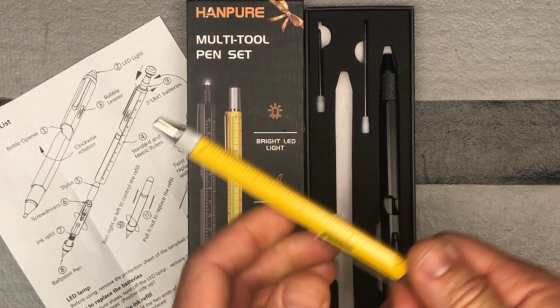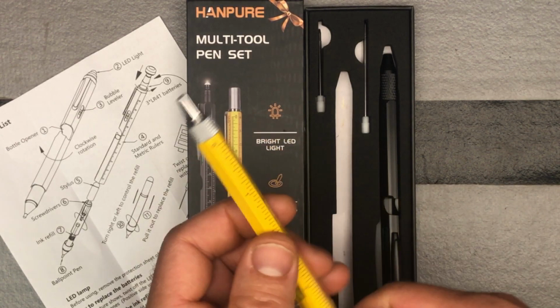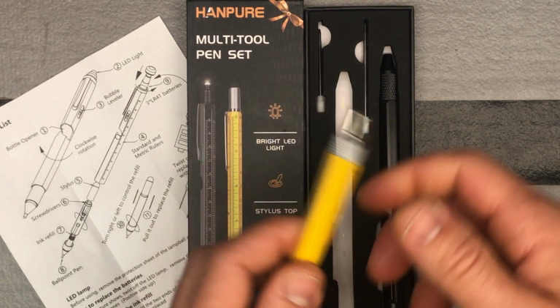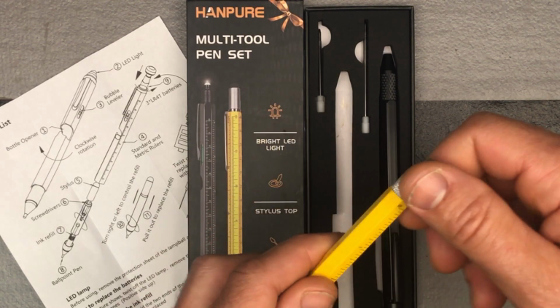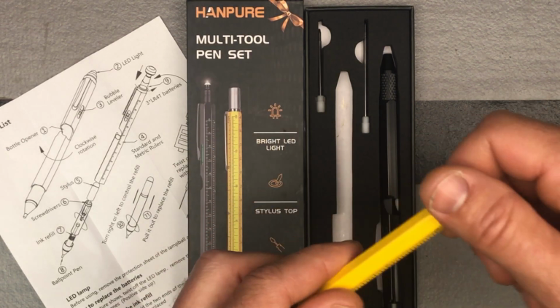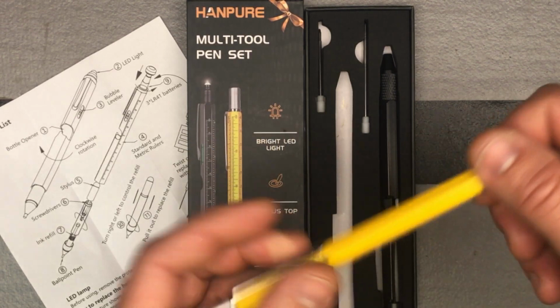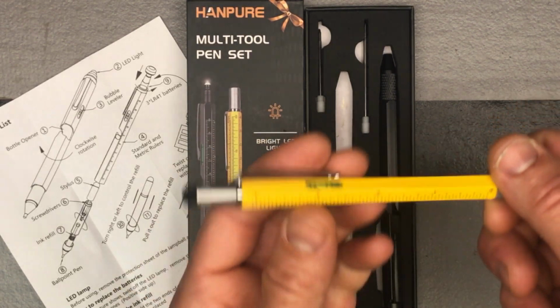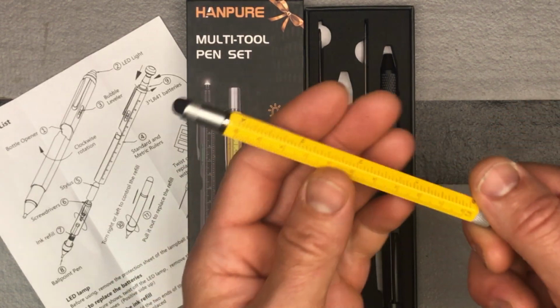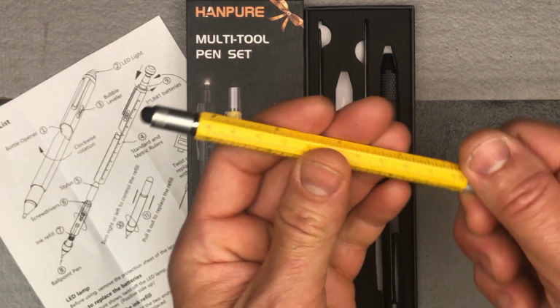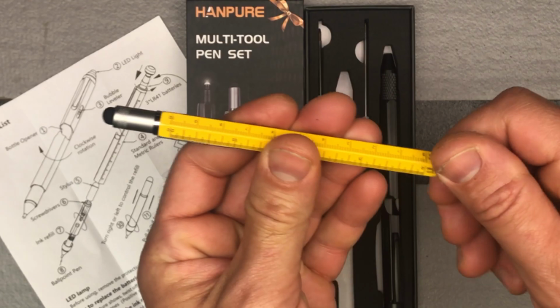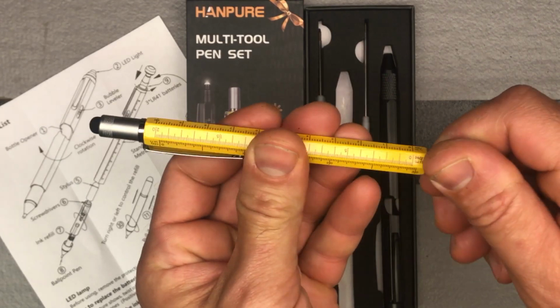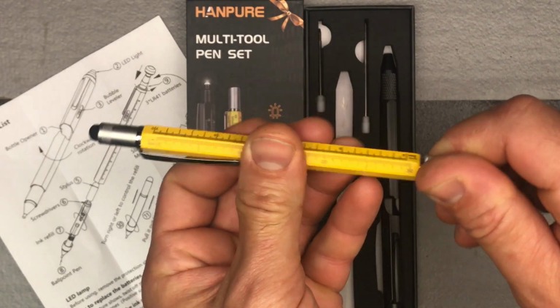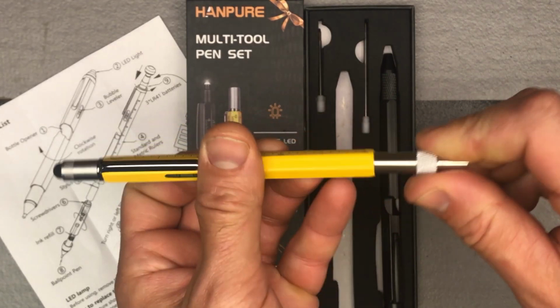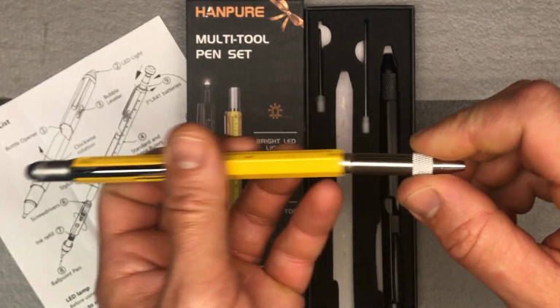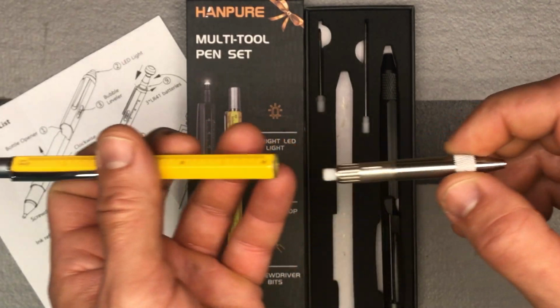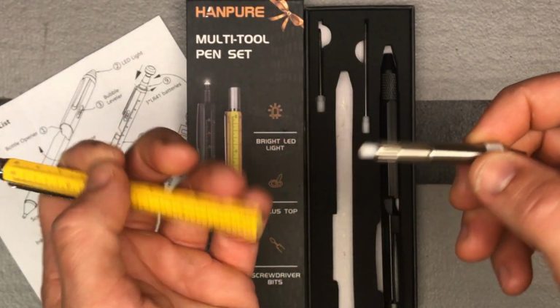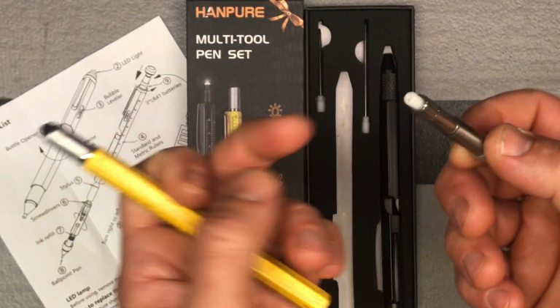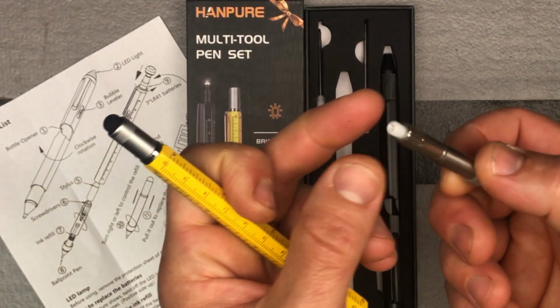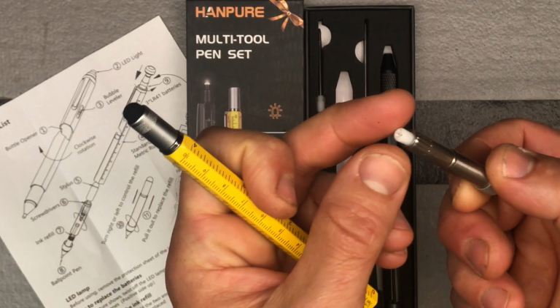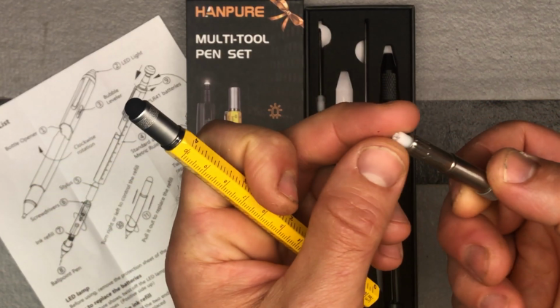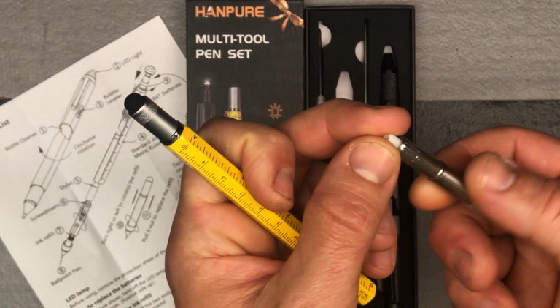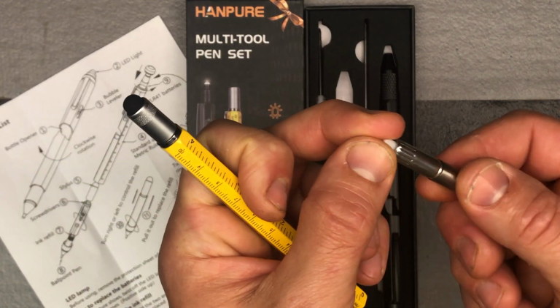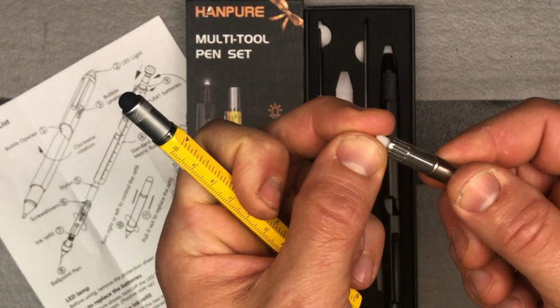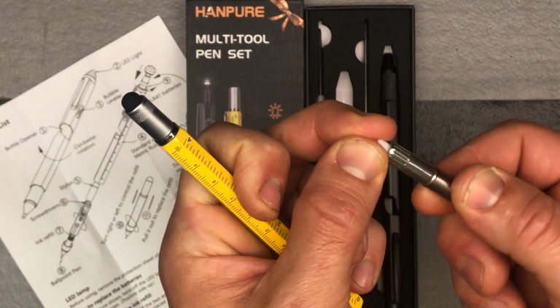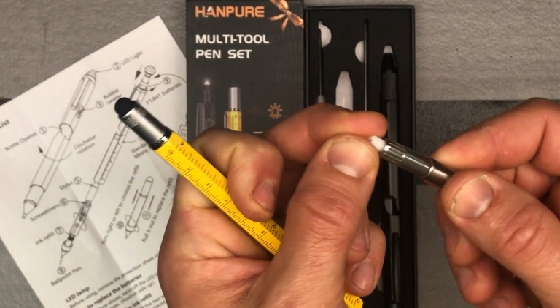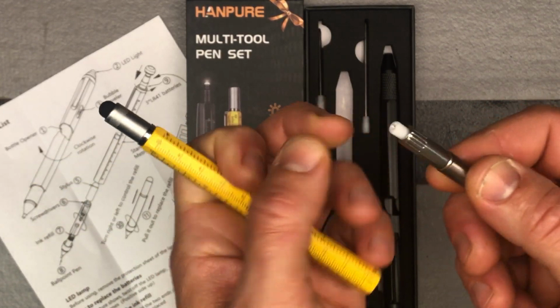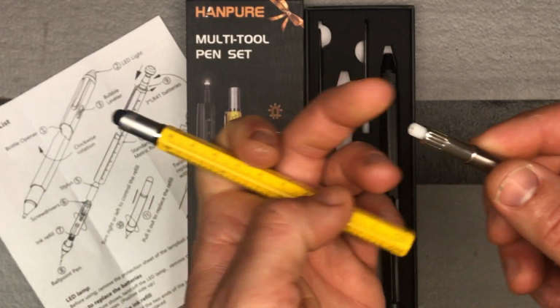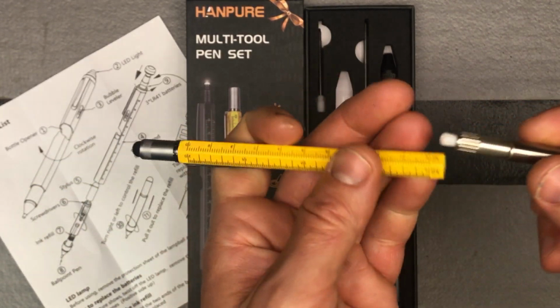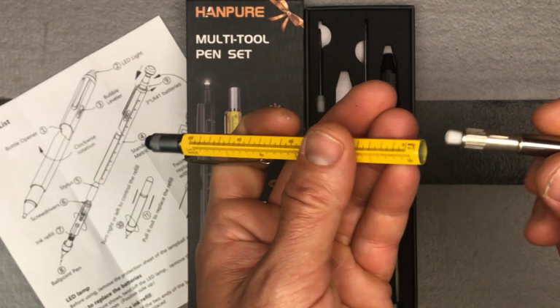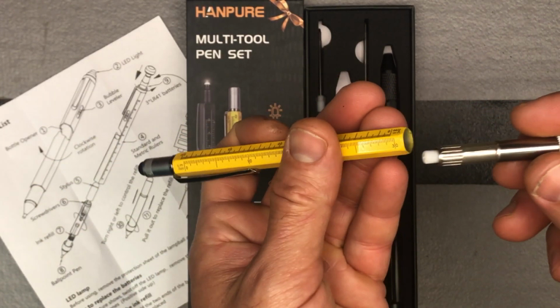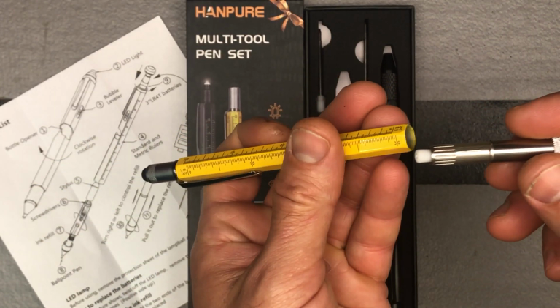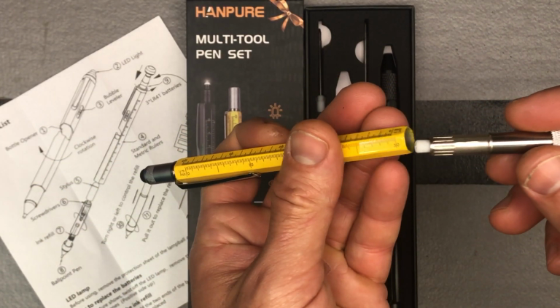And of course, if you needed to replace the refill, you just open this up and unscrew that.